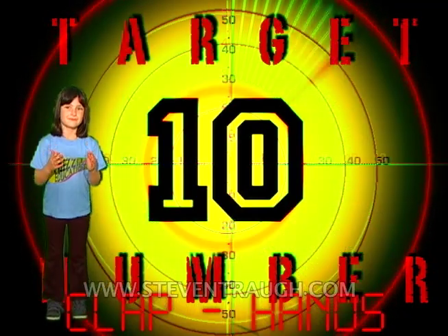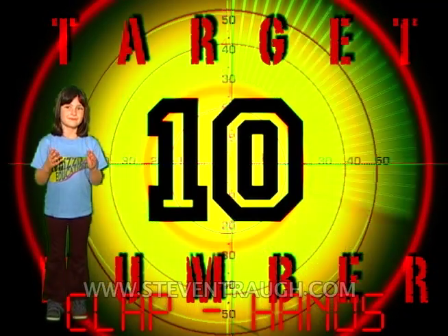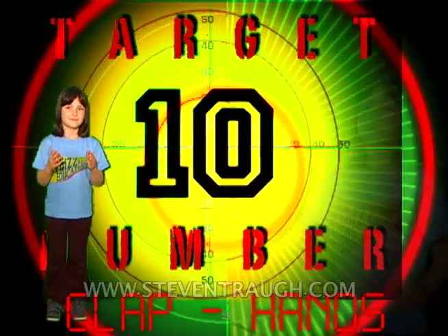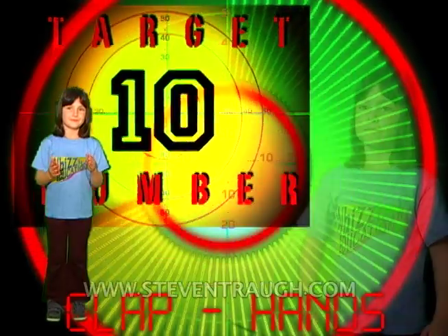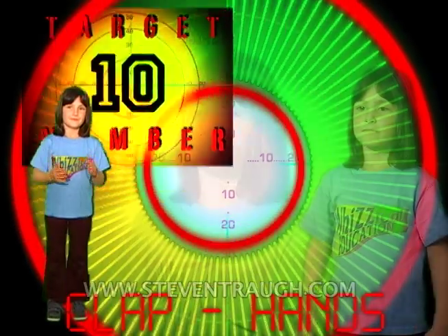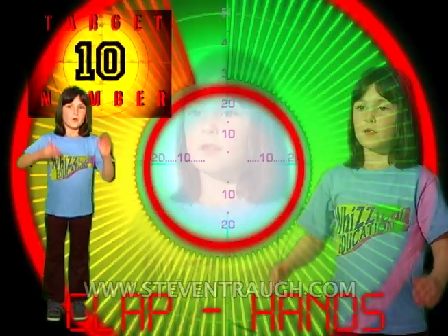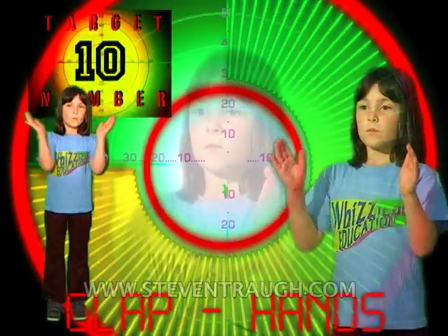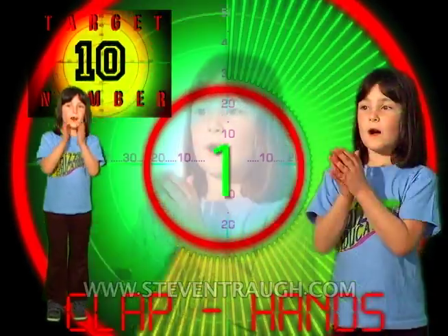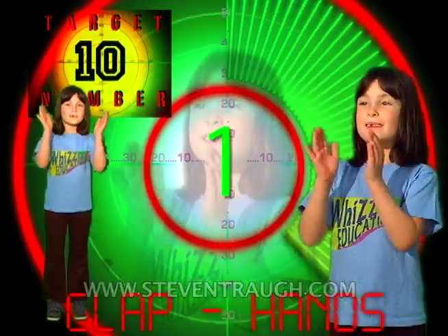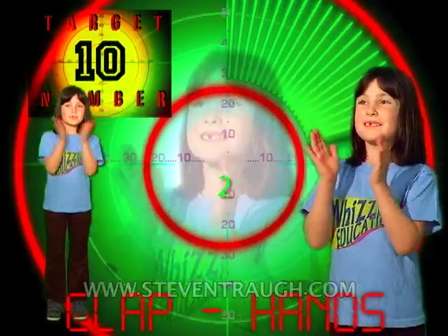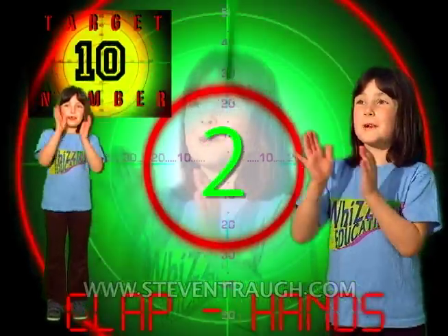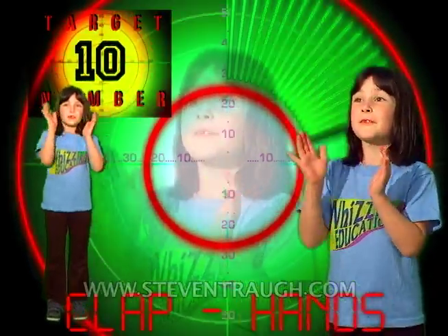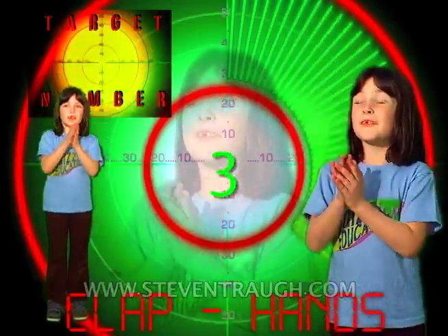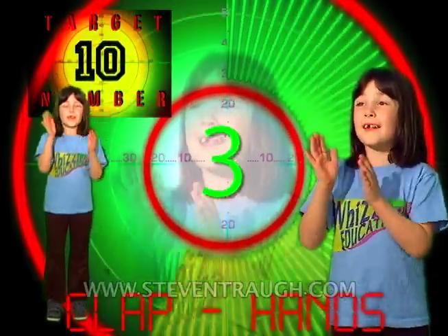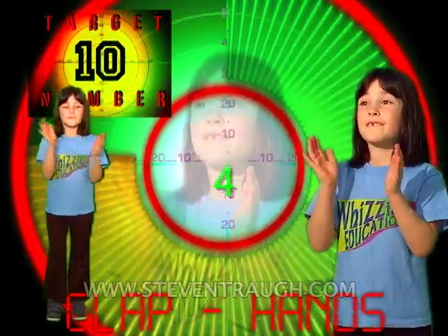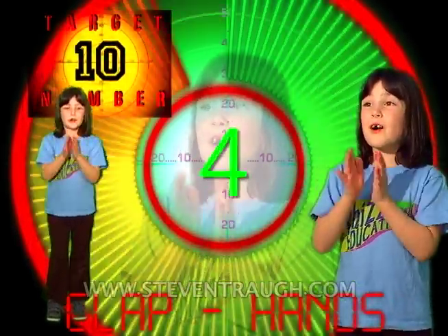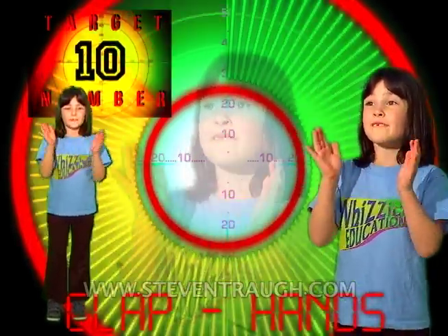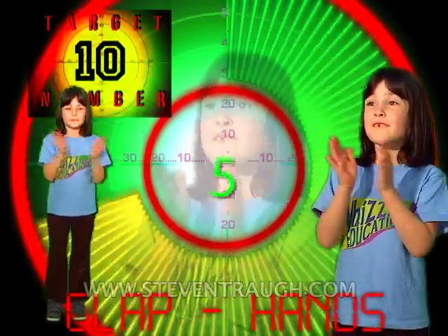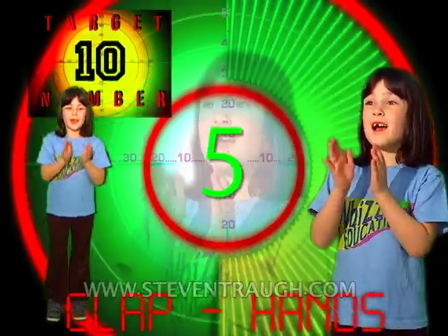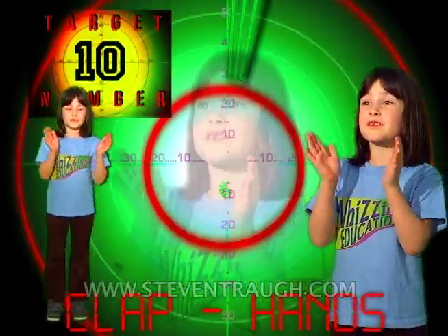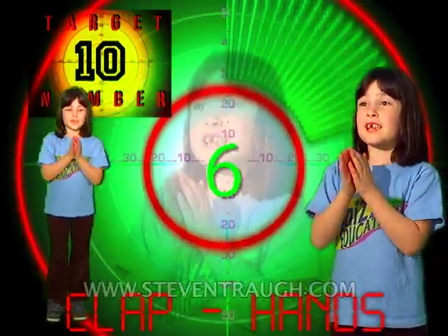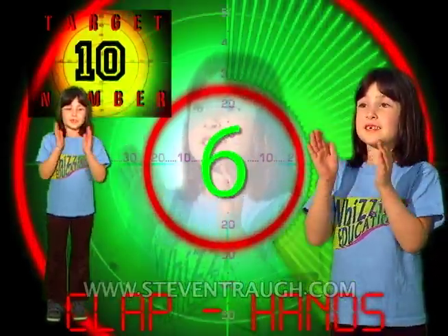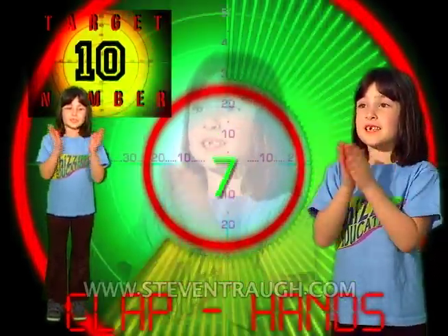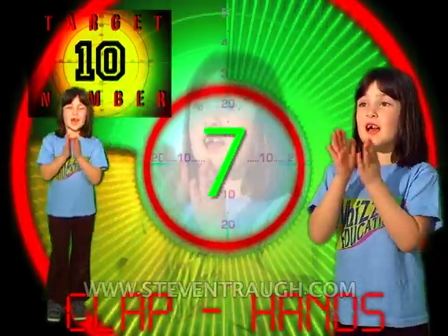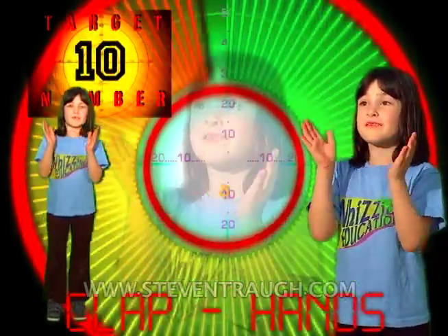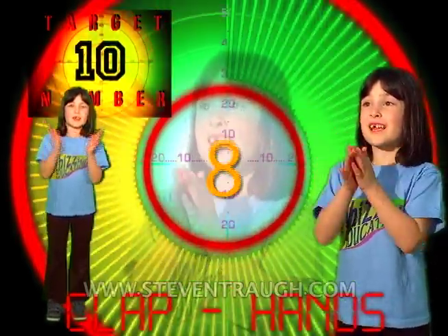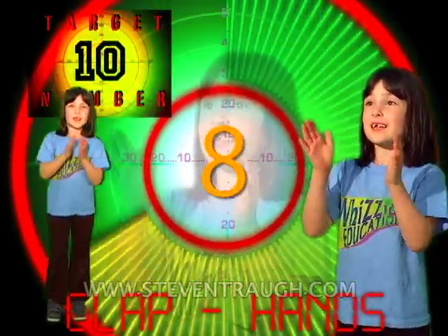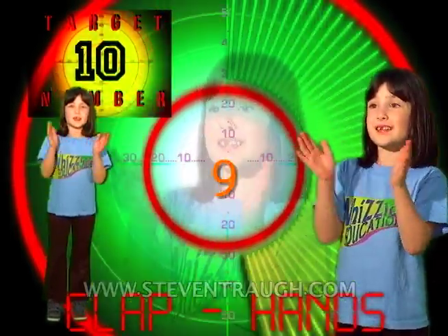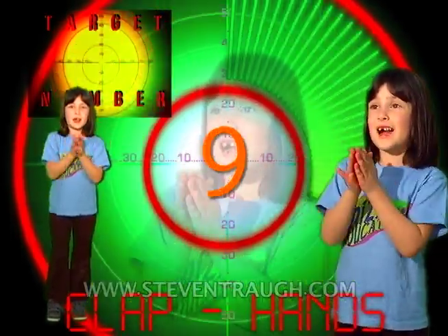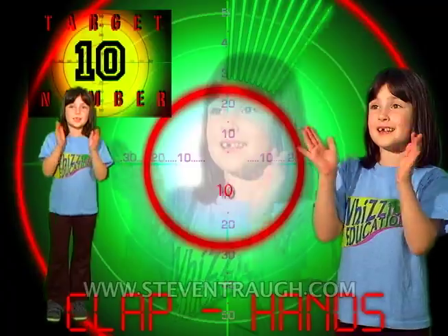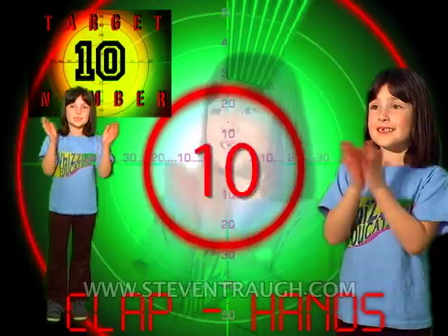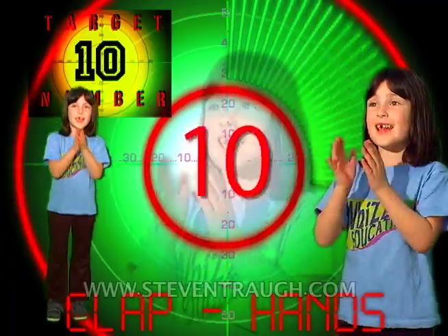Ready? Go! 1, 2, 3, 4, 5, 6, 7, 8, 9, 10!